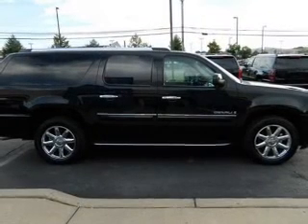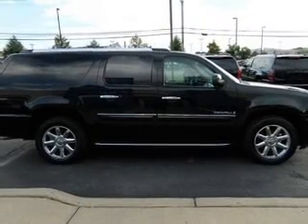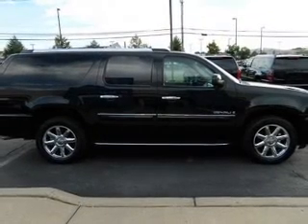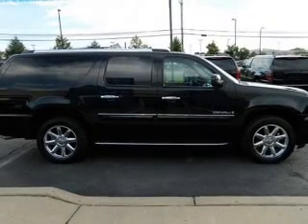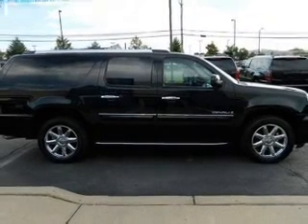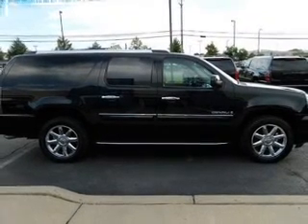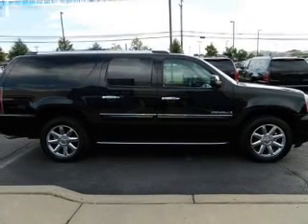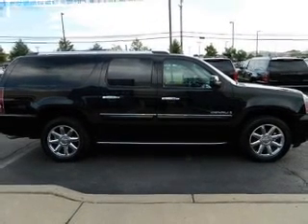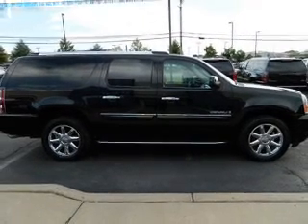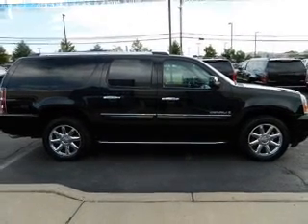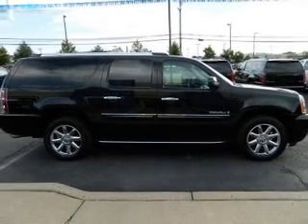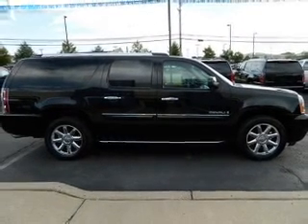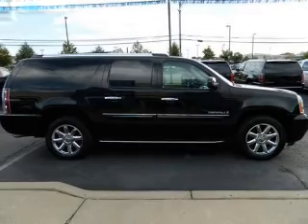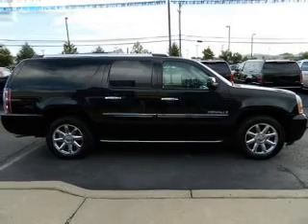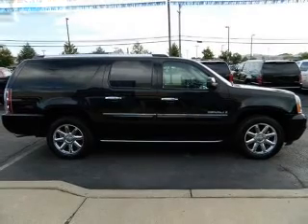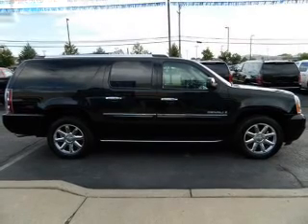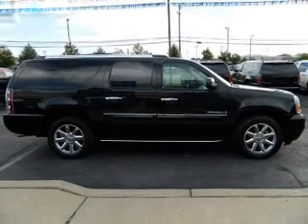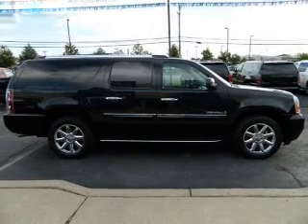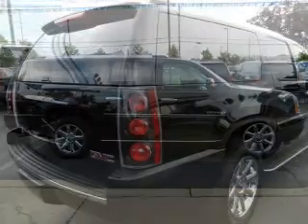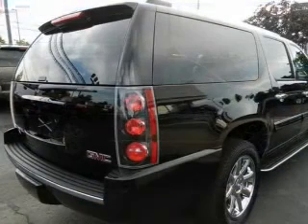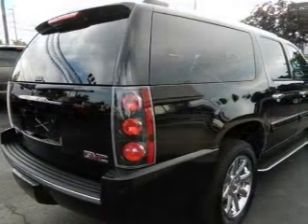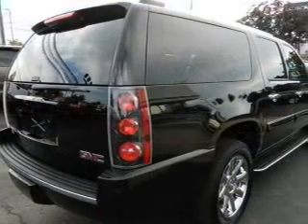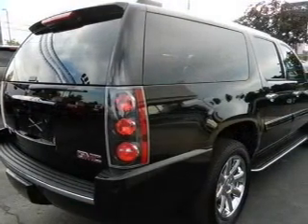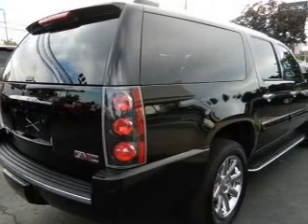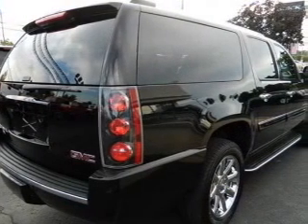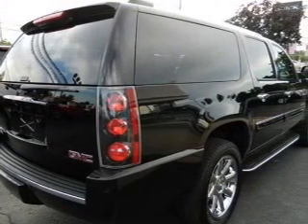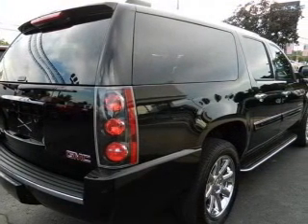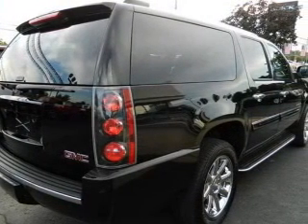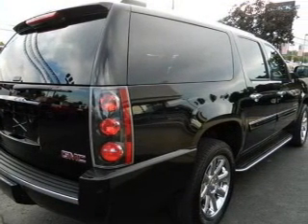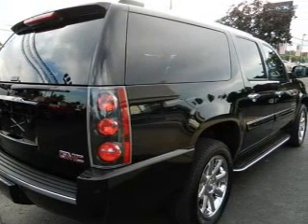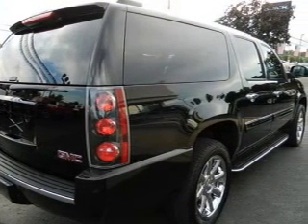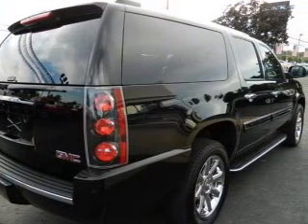Heated seats offer comfort in cold weather. Let the outside in with a built-in sunroof. Call today to schedule a test drive.